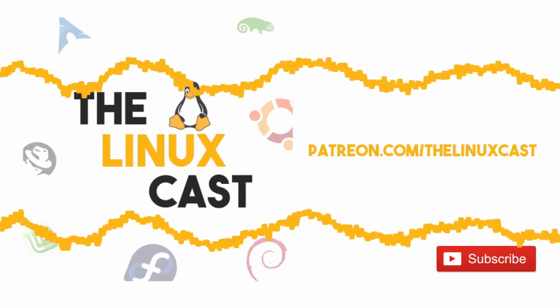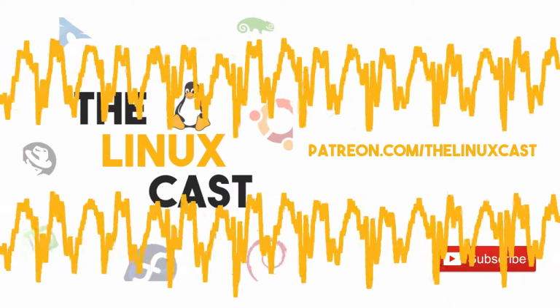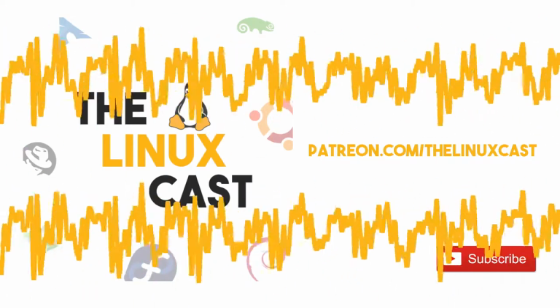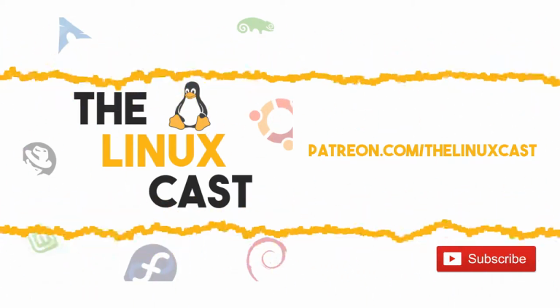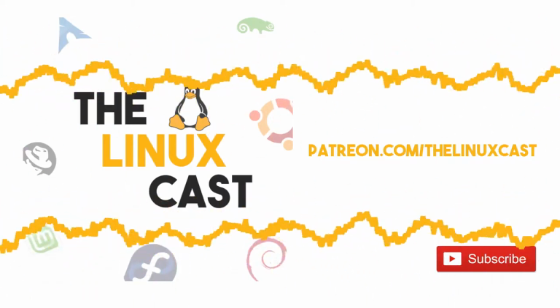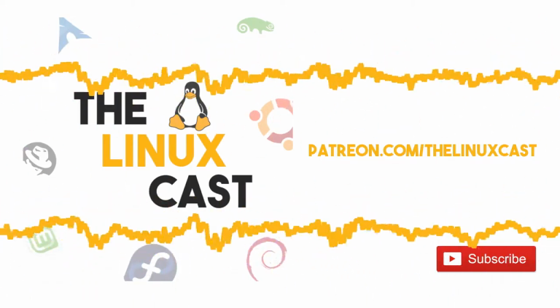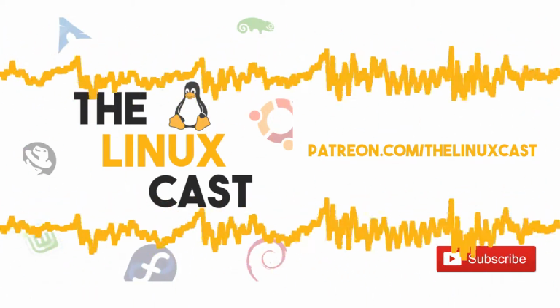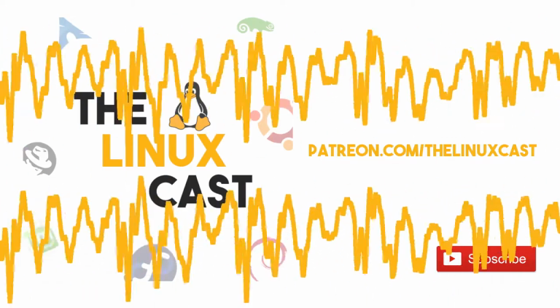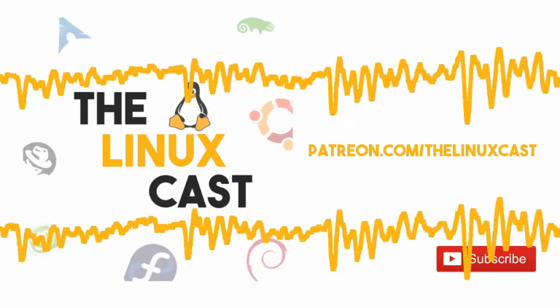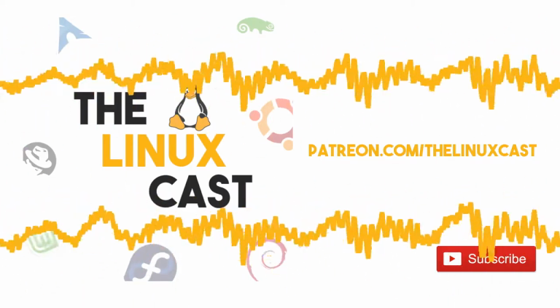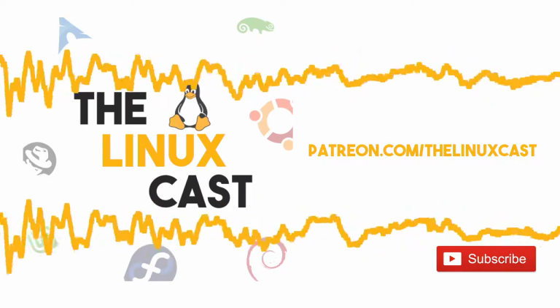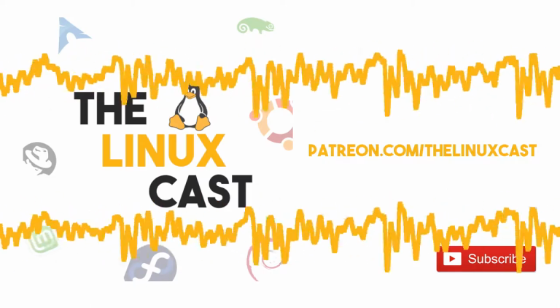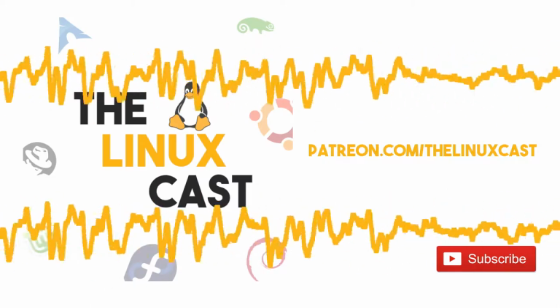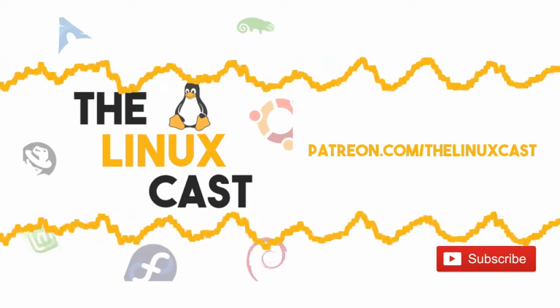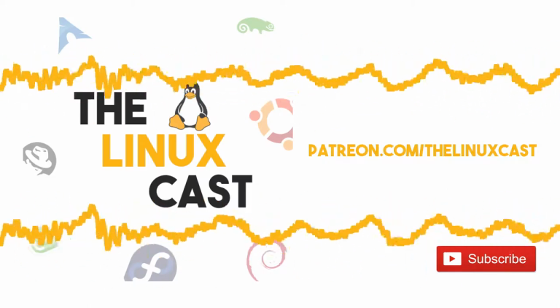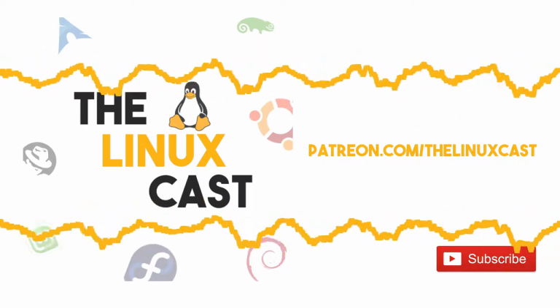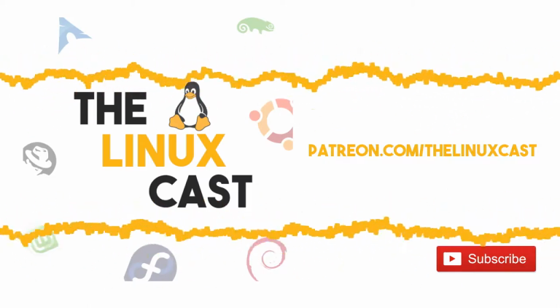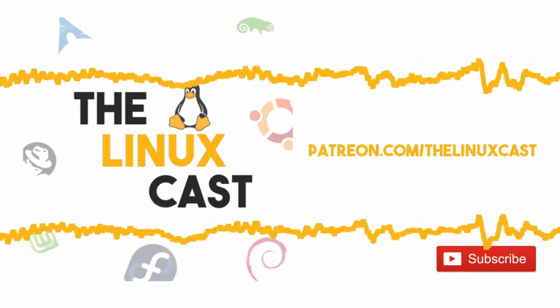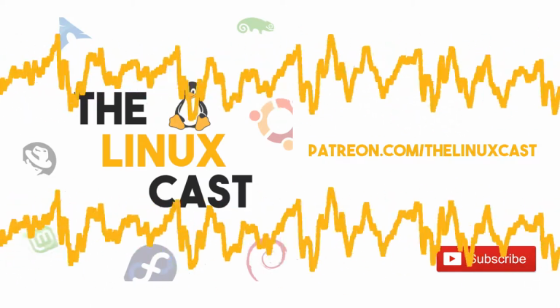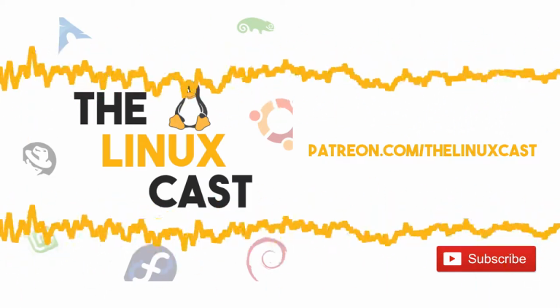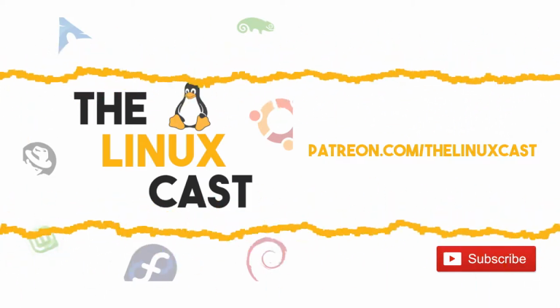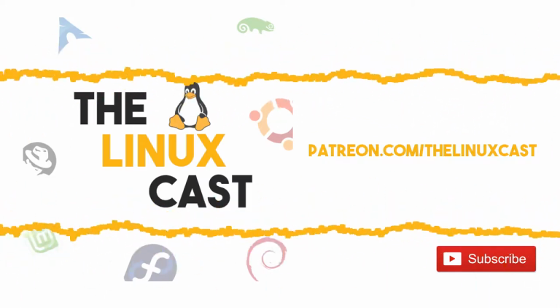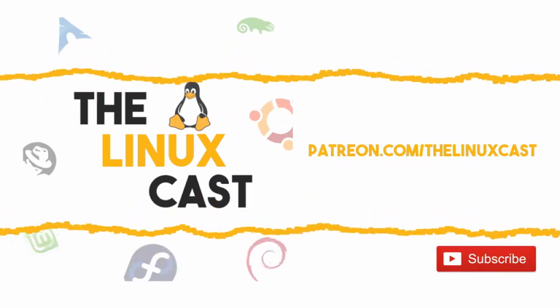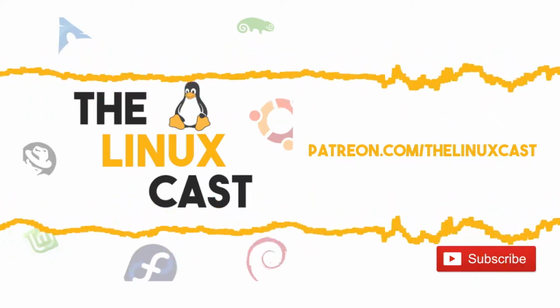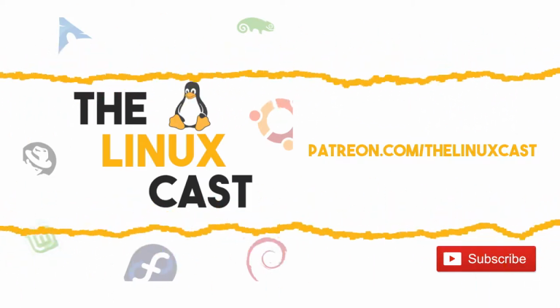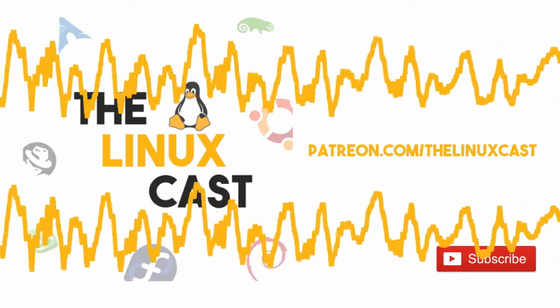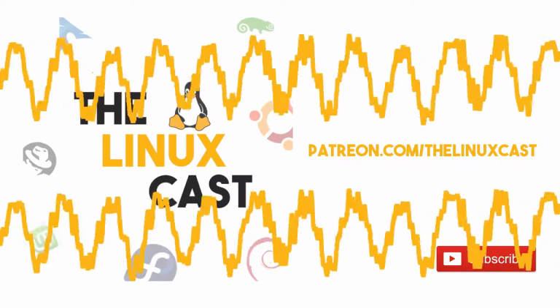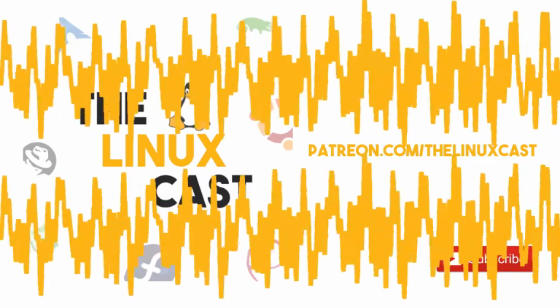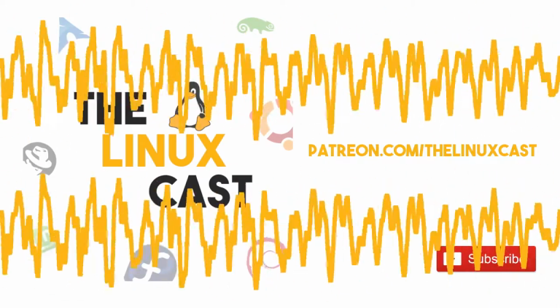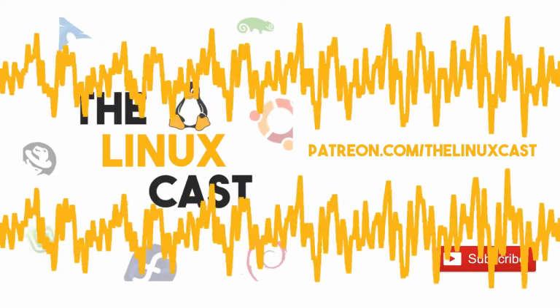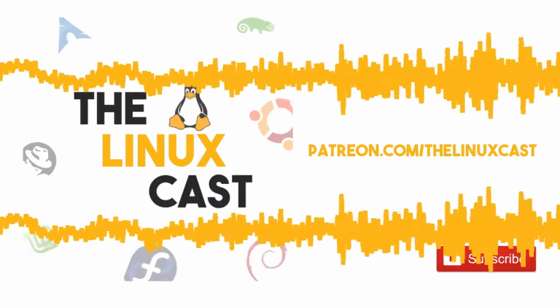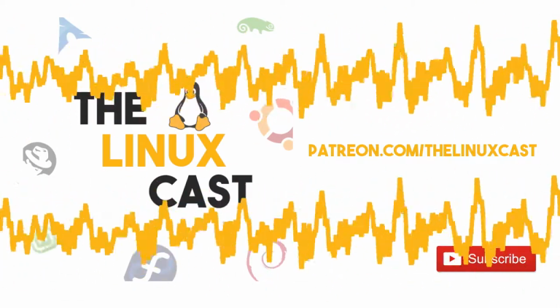Hey everybody, welcome to the LinuxCast. I'm your host Matthew Weber. I'm joined by Martin Burke. How are you doing, Martin? I'm doing well, Matt. How are you yourself?